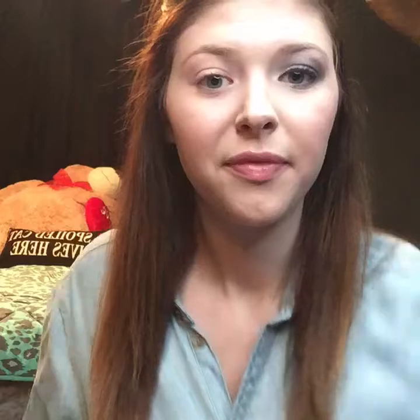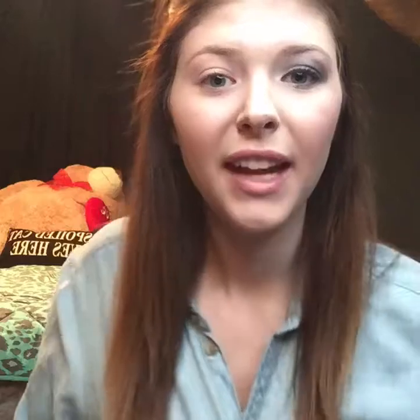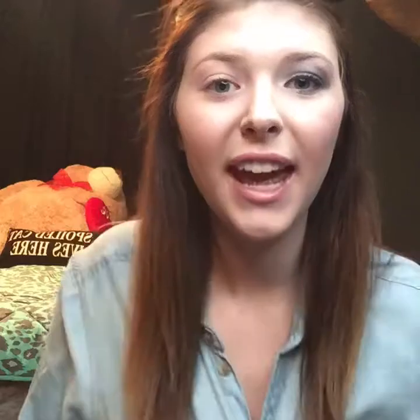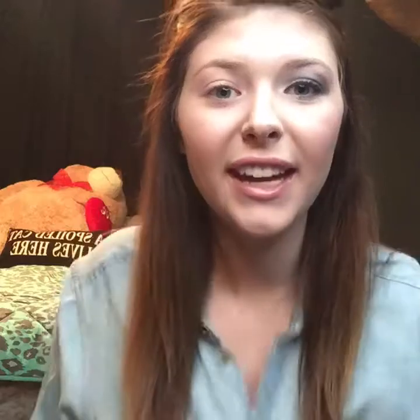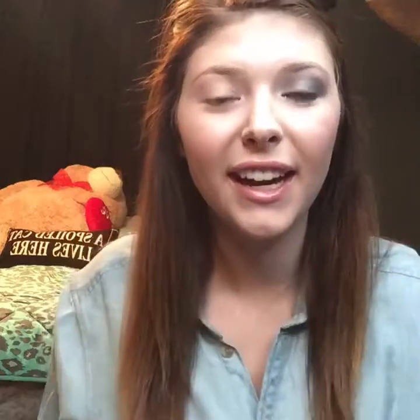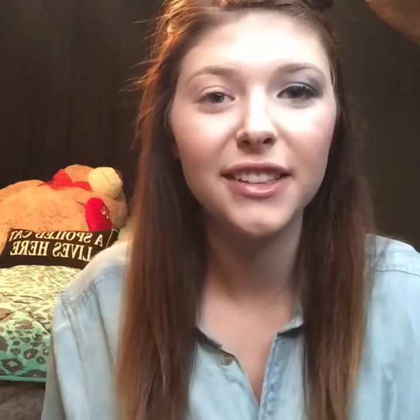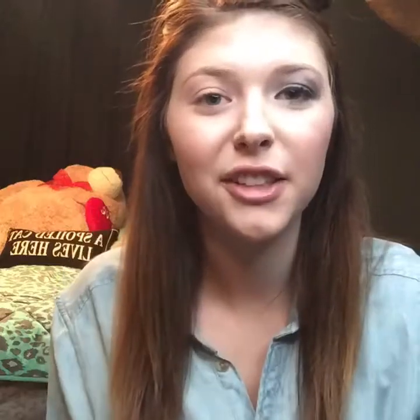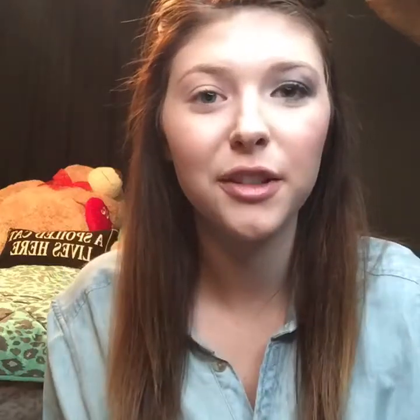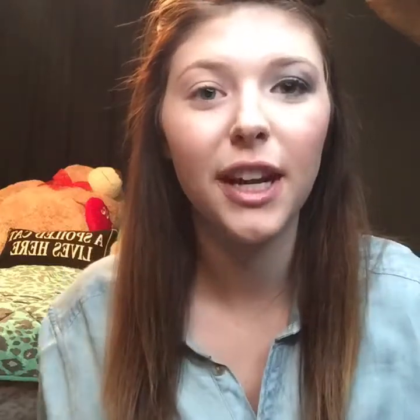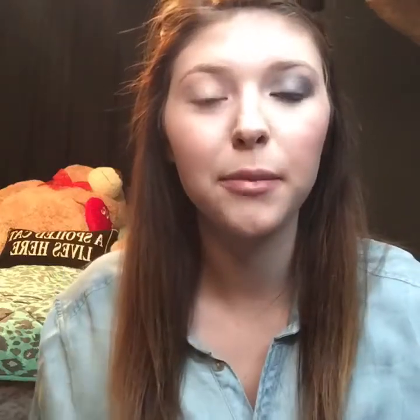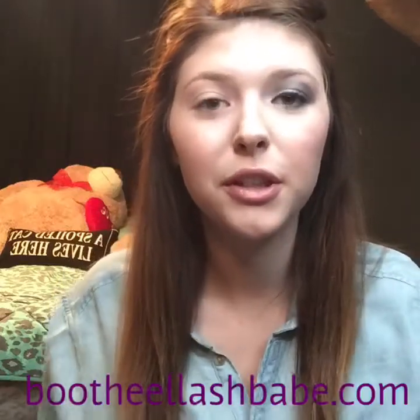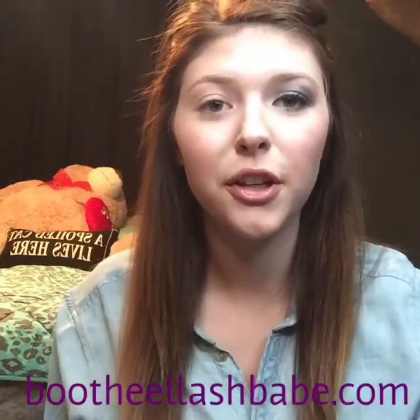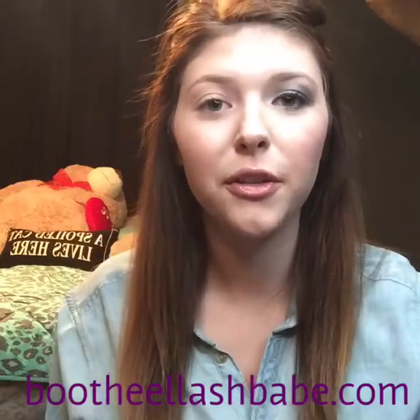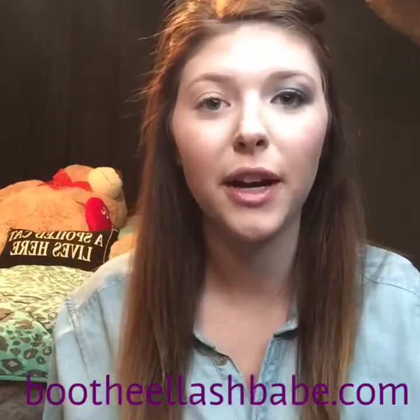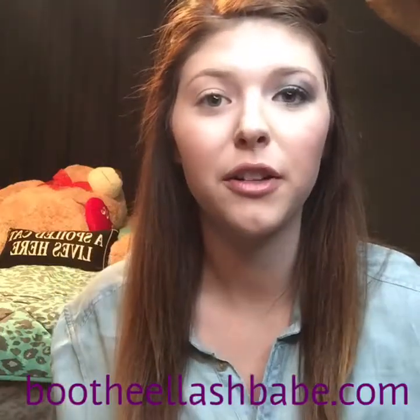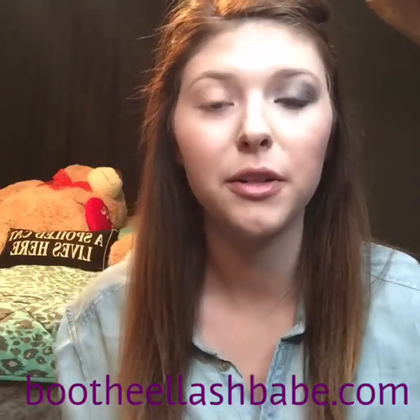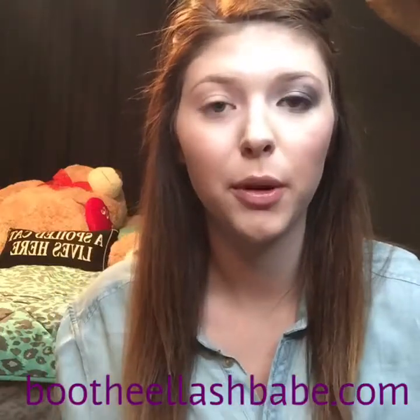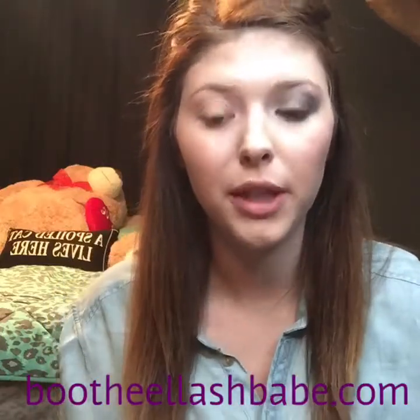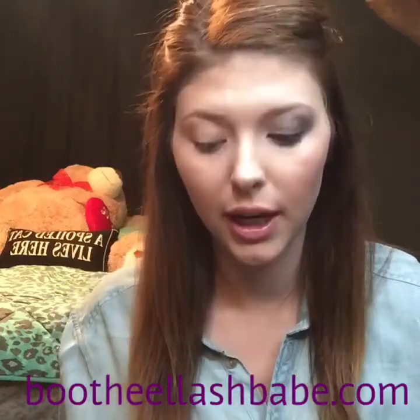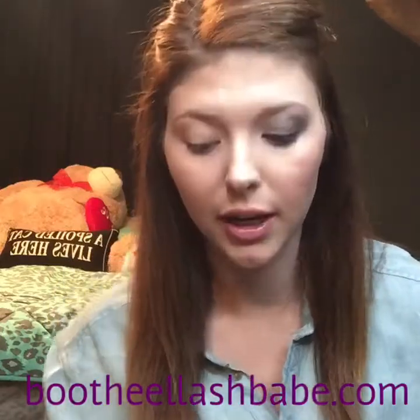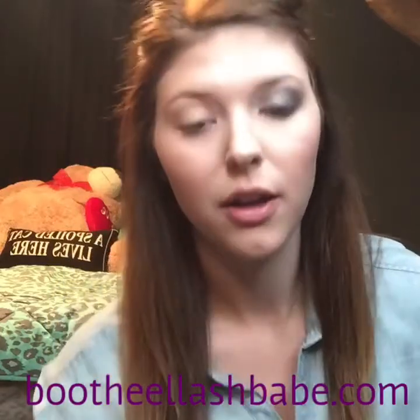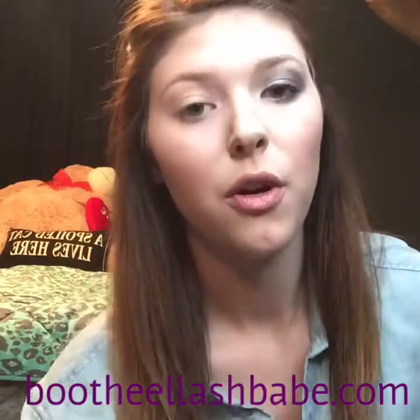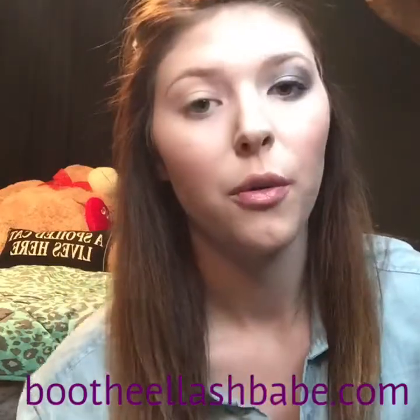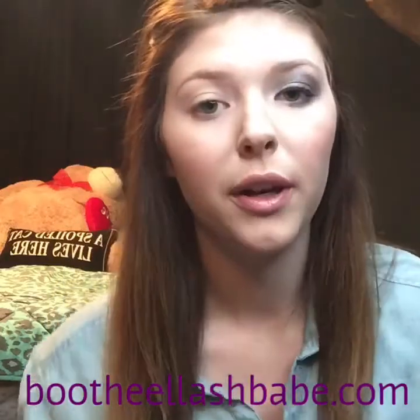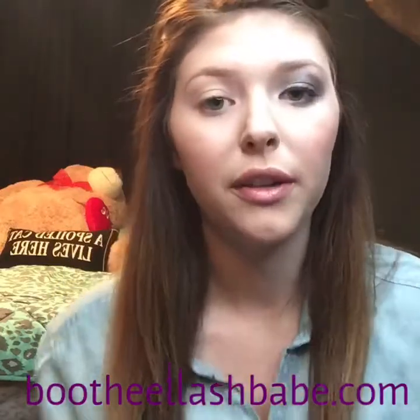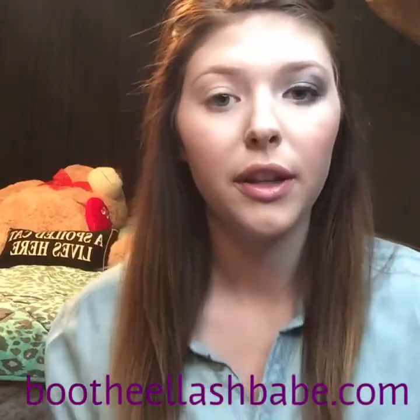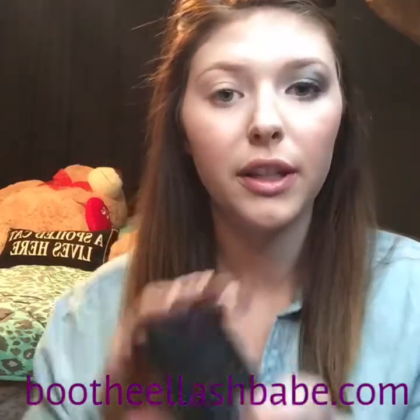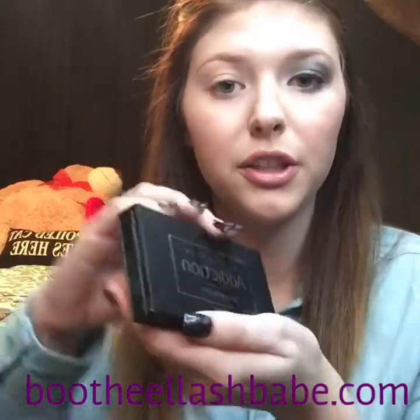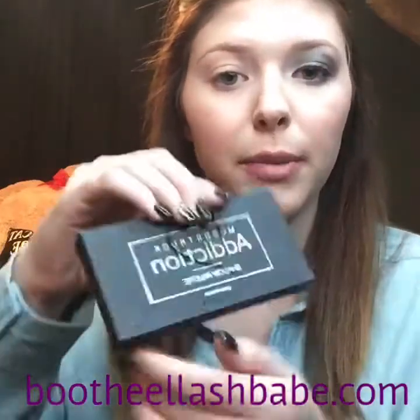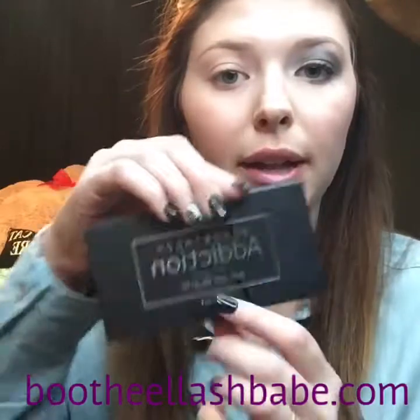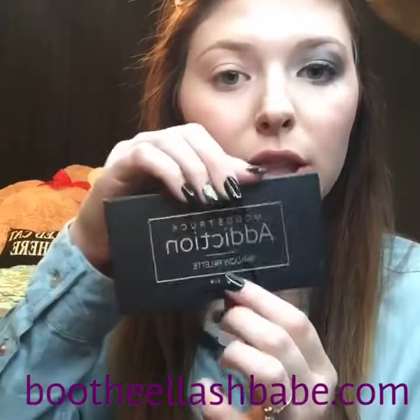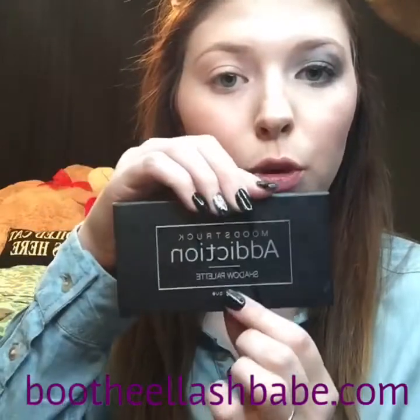Hey guys, so today I'm going to show you how to do a smoky eye with Addiction Palette 2.